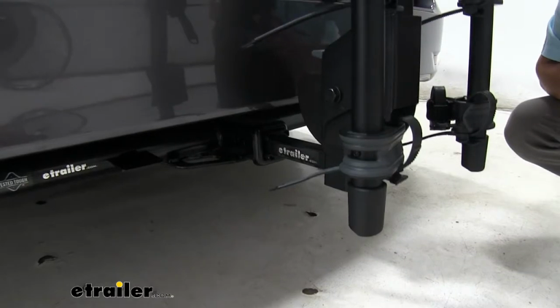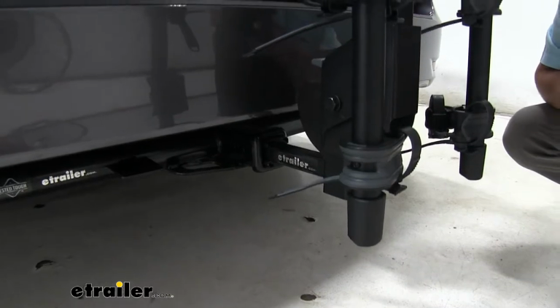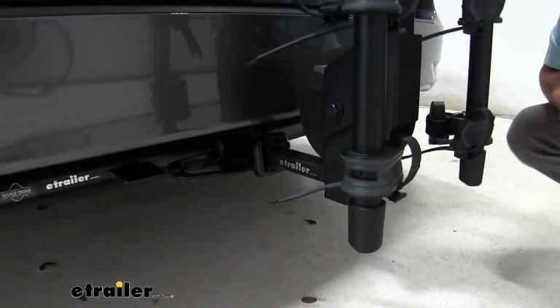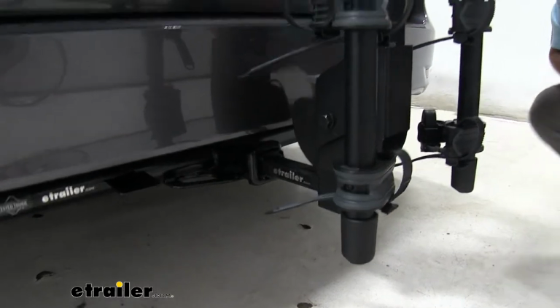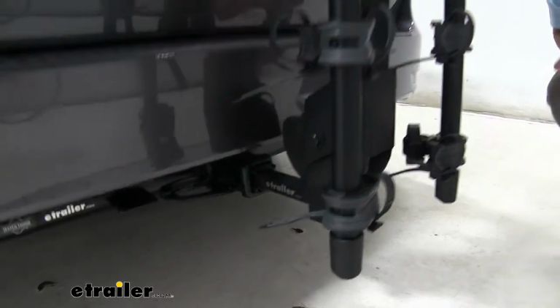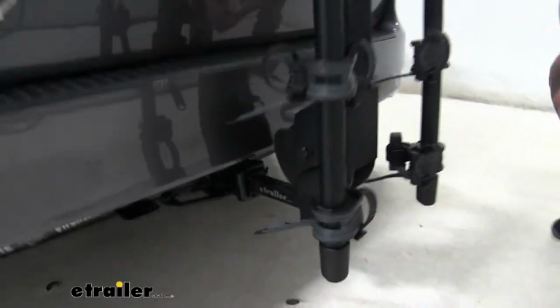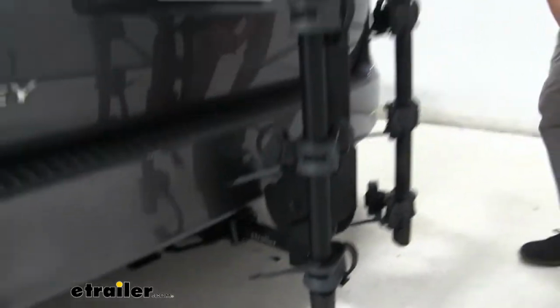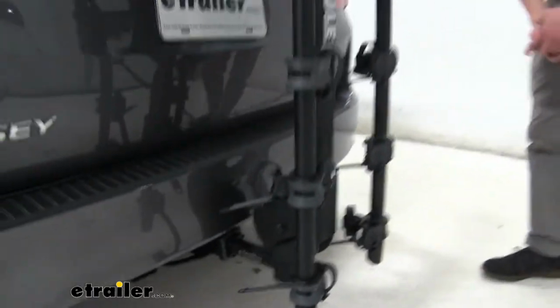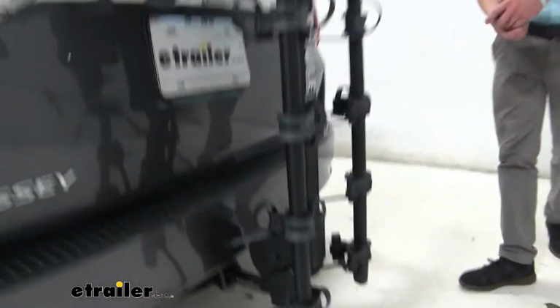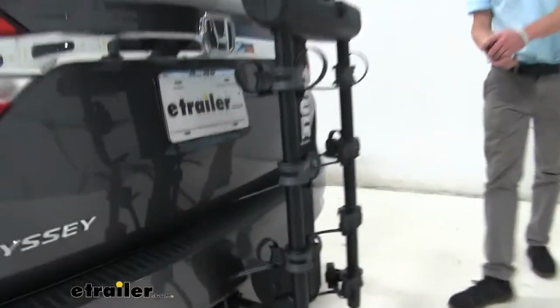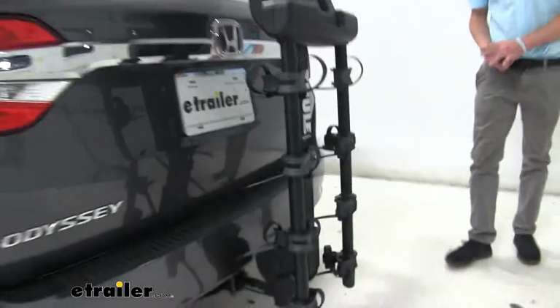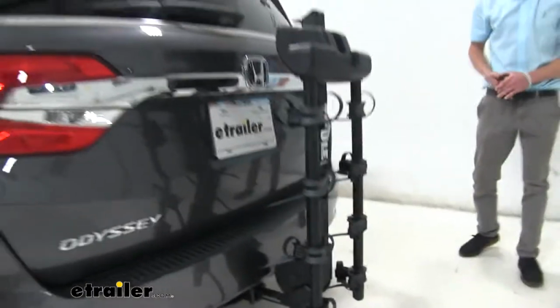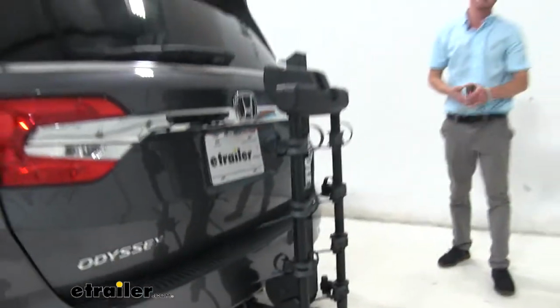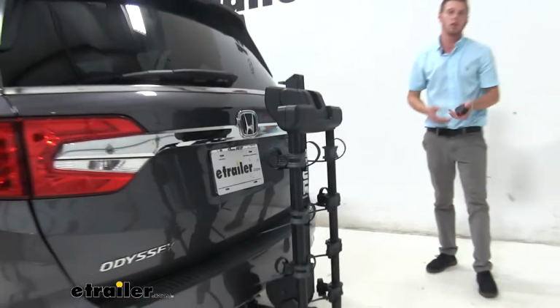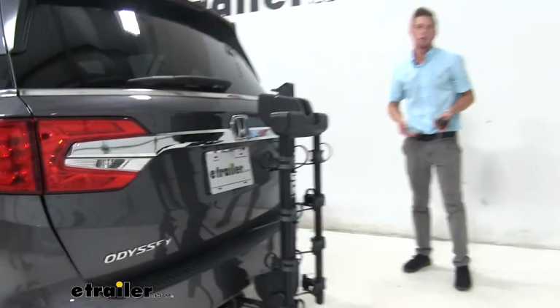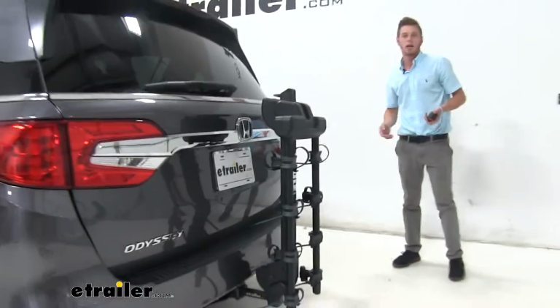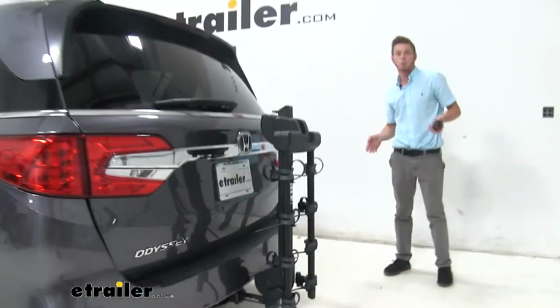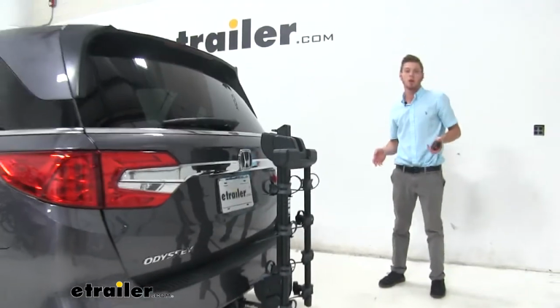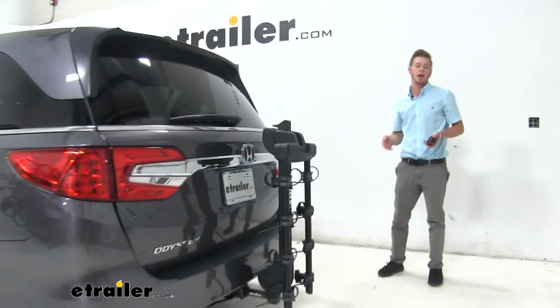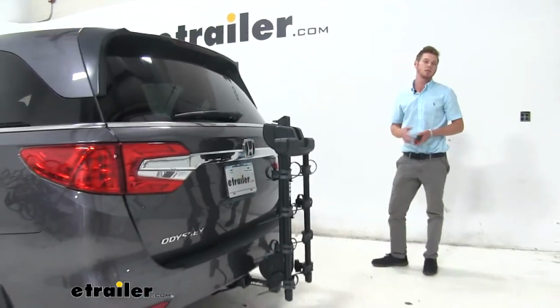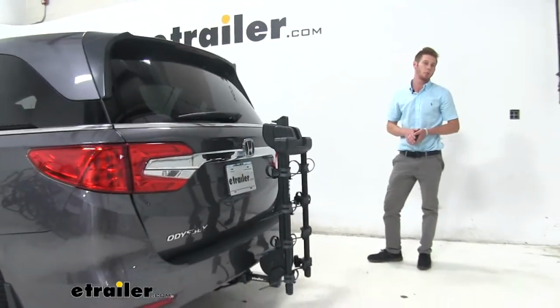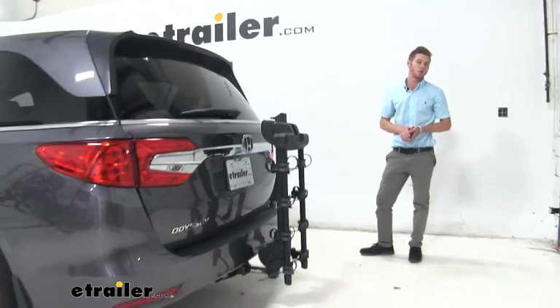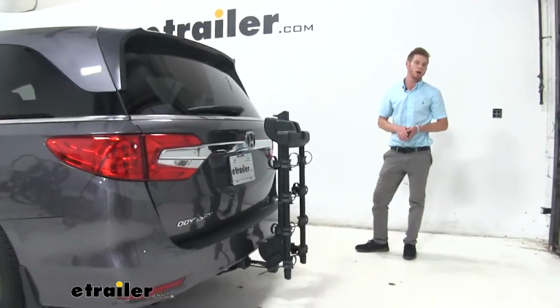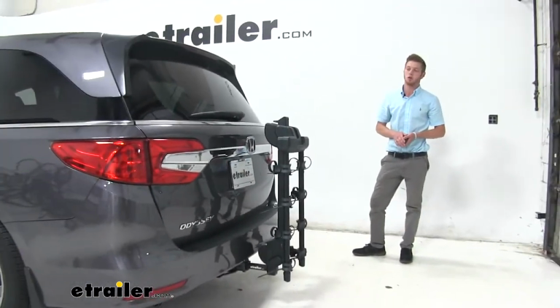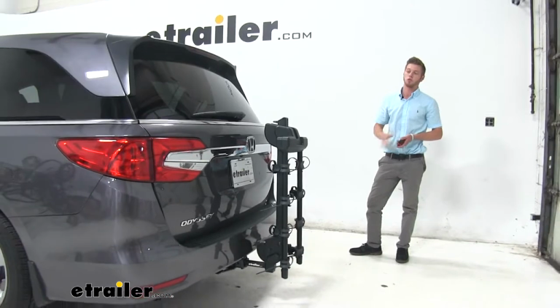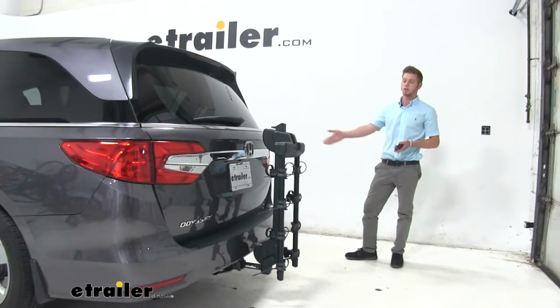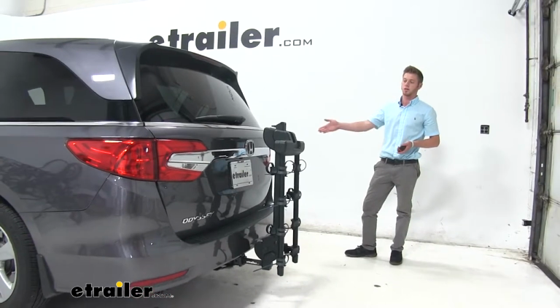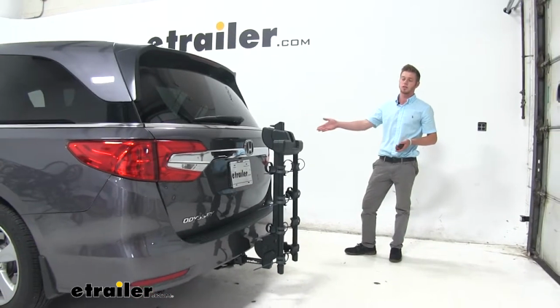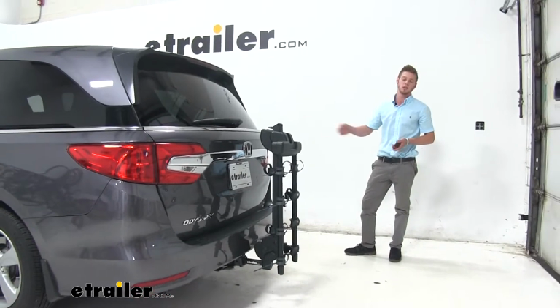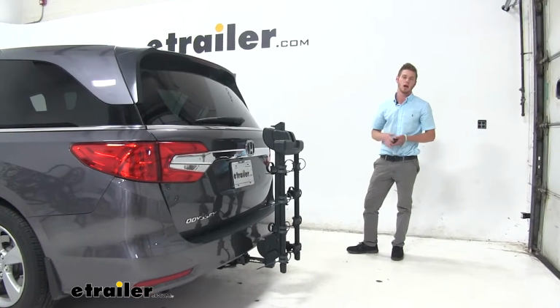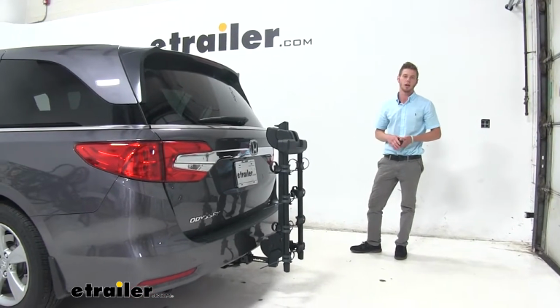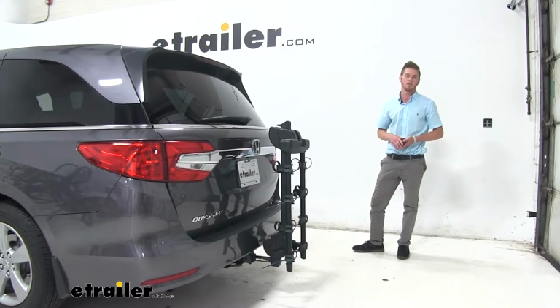Well guys, that's going to do it for our Thule Camber Hanging Style Bike Rack on our 2019 Honda Odyssey.